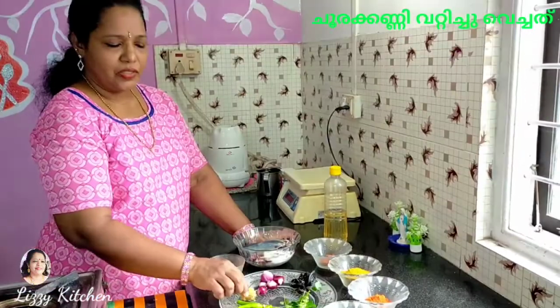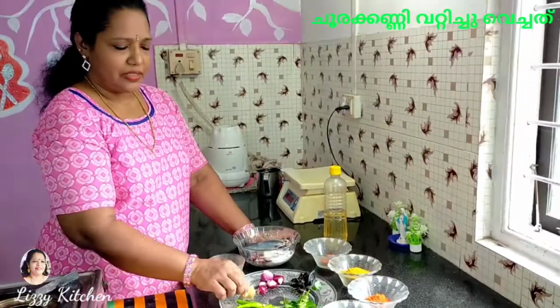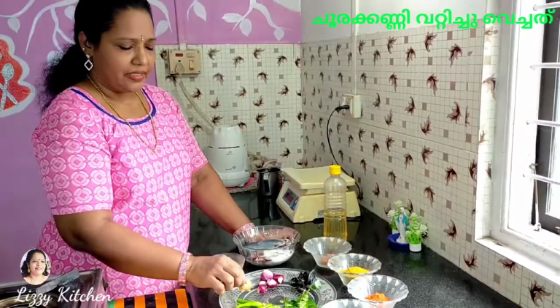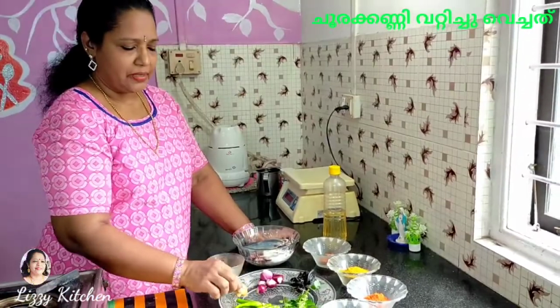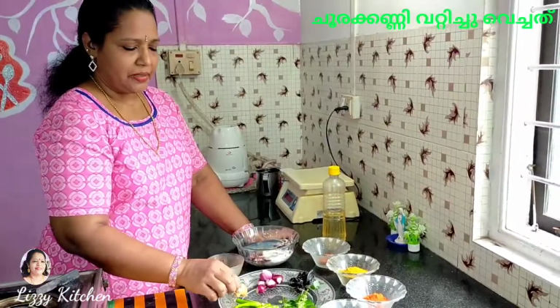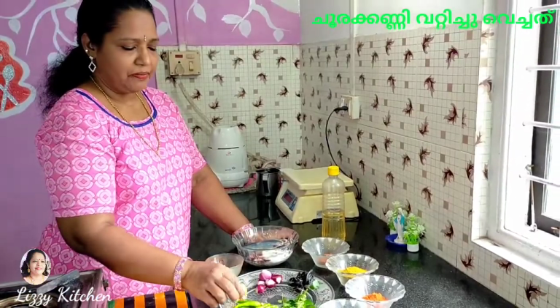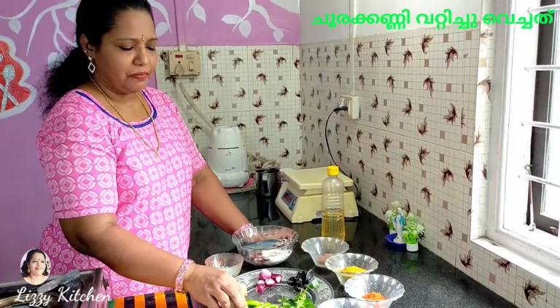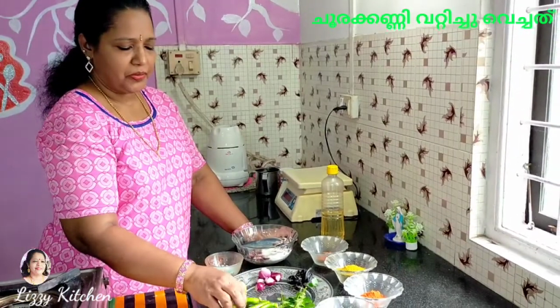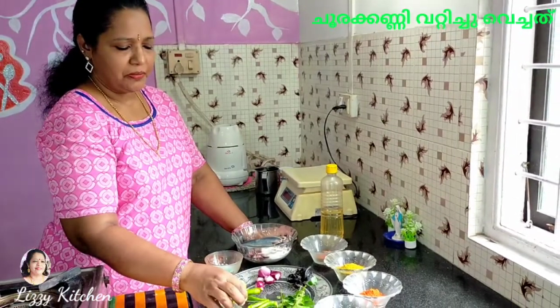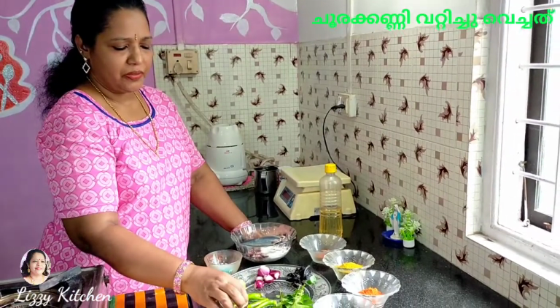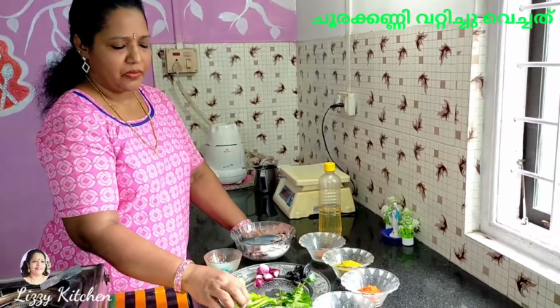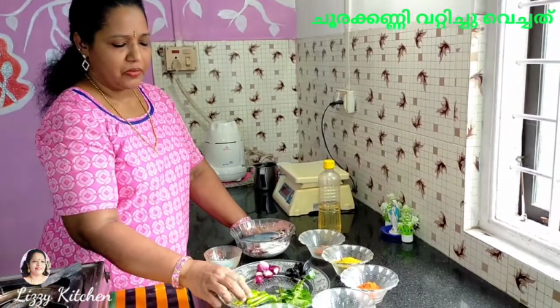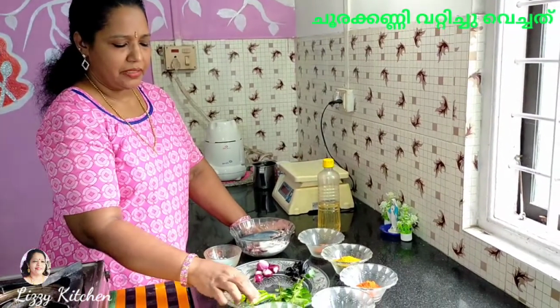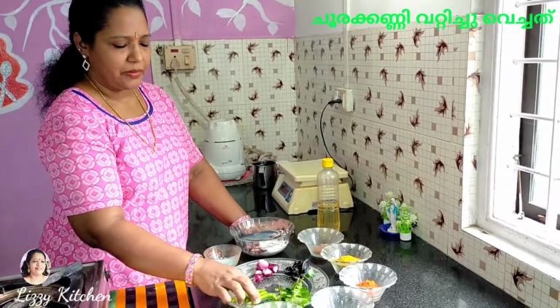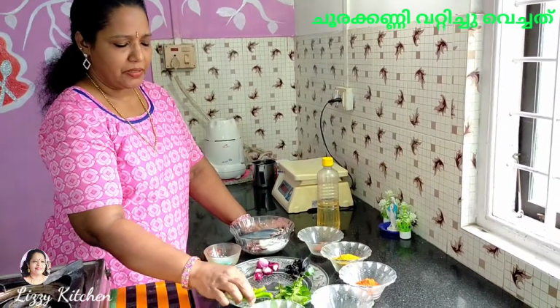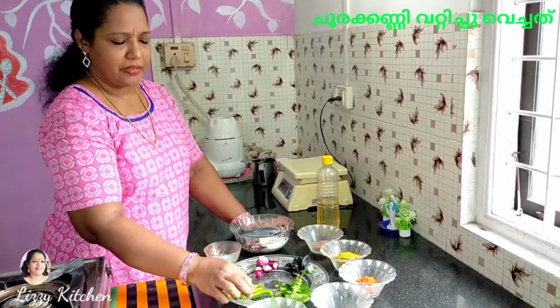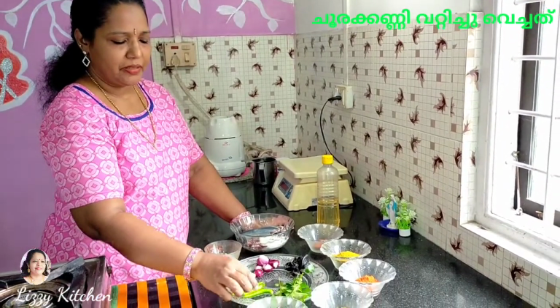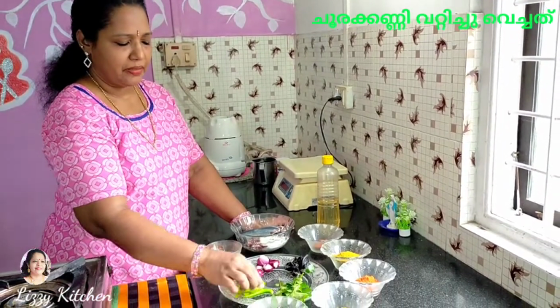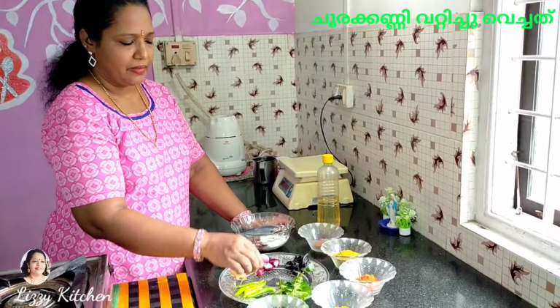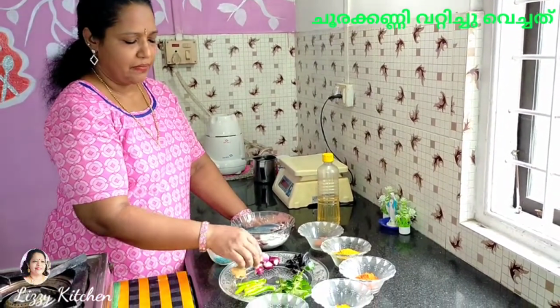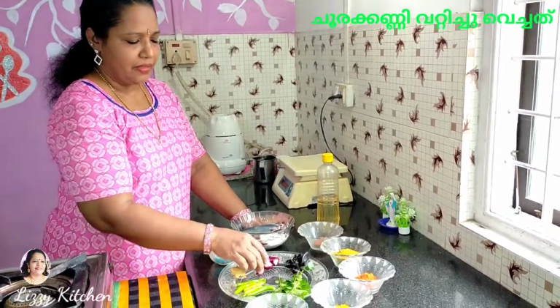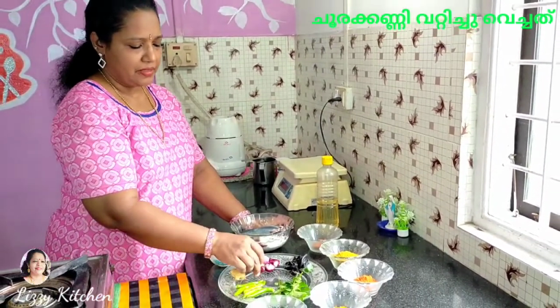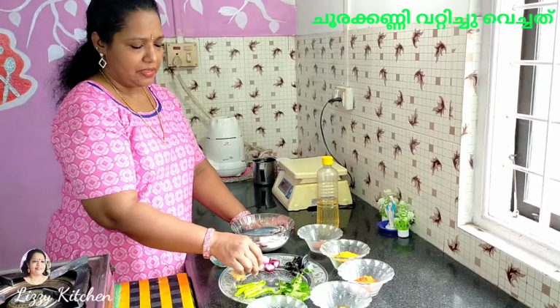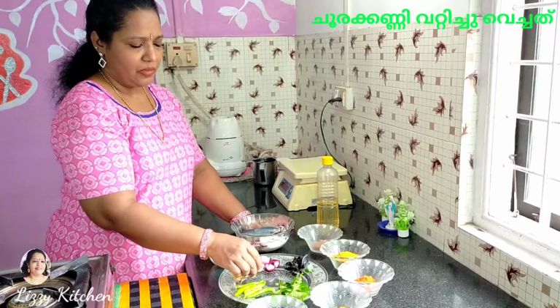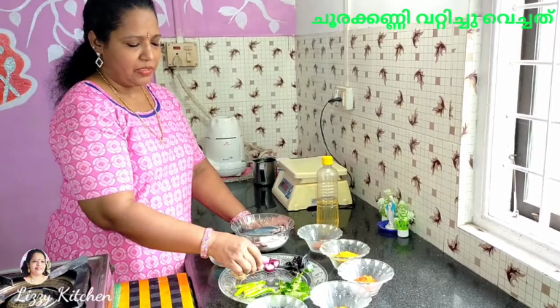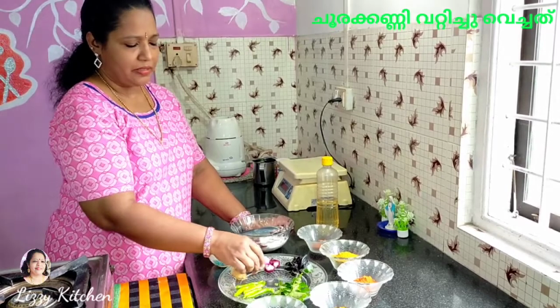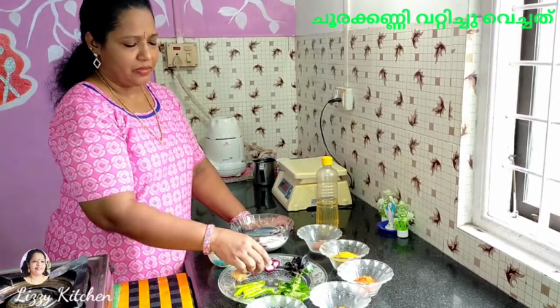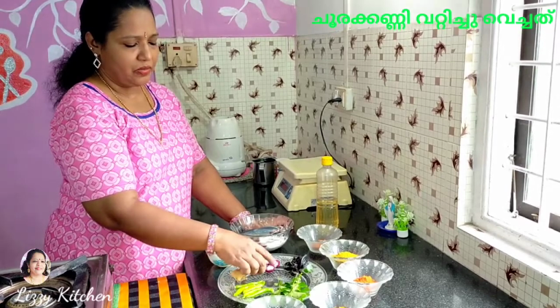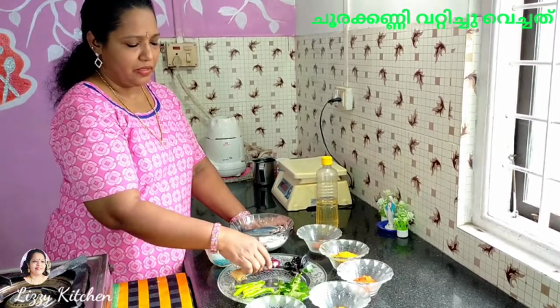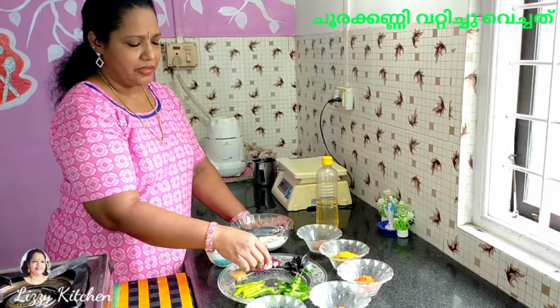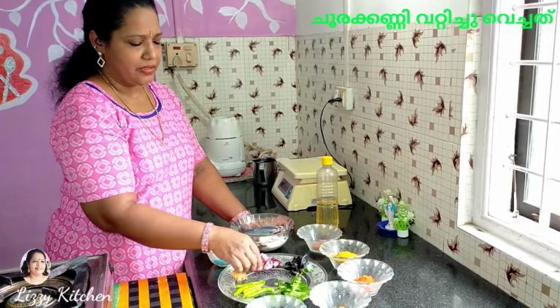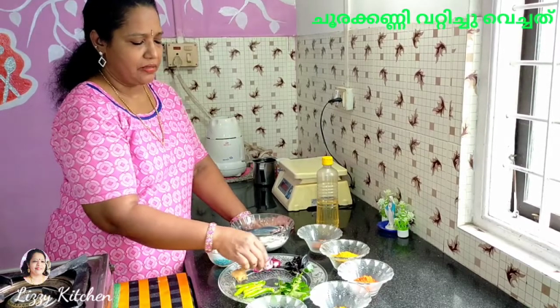We found a small fat, large fat, 4-plus fat and a 5-plus fat.